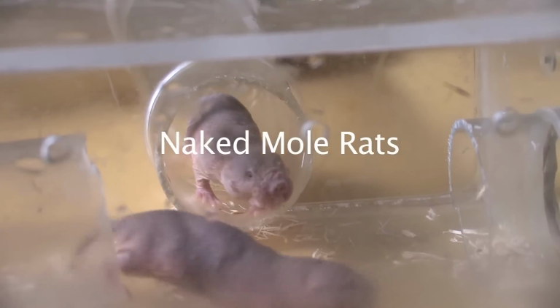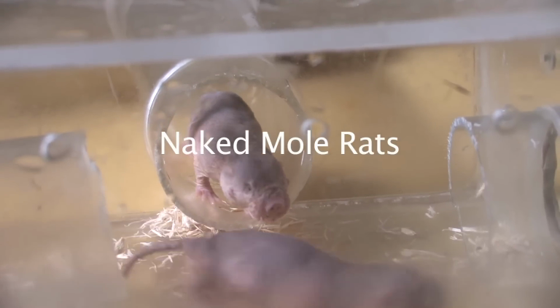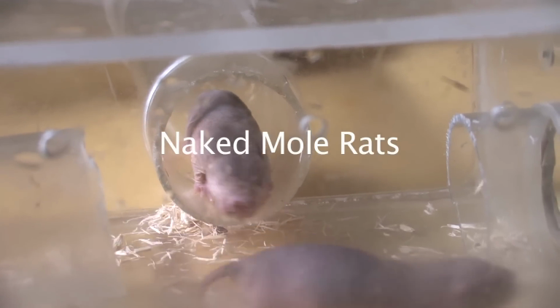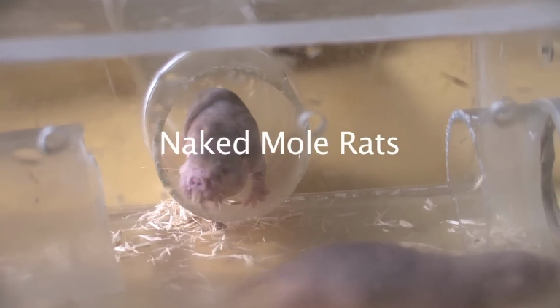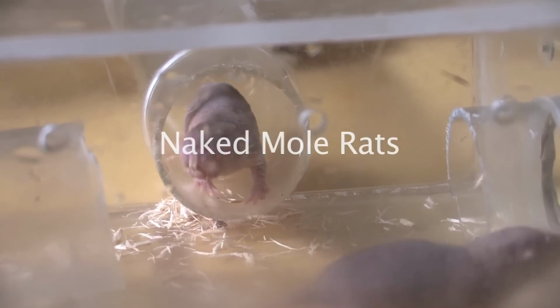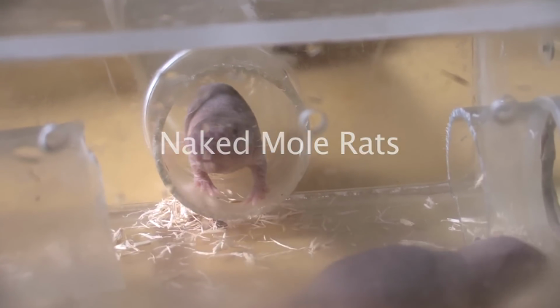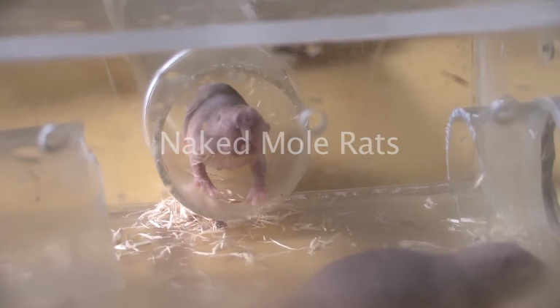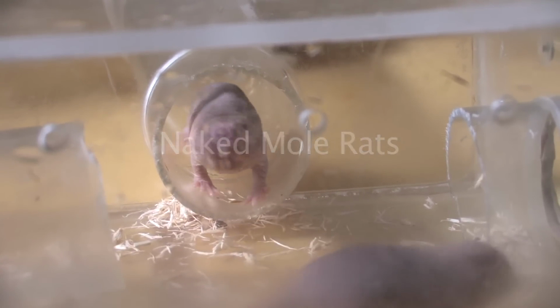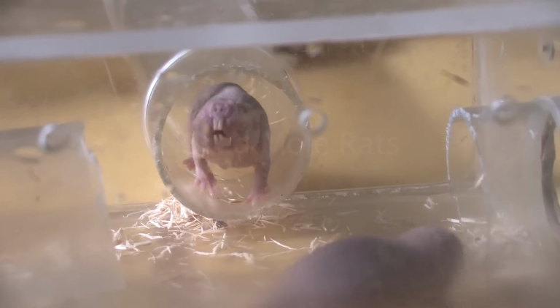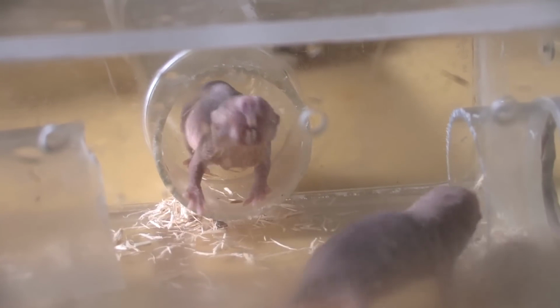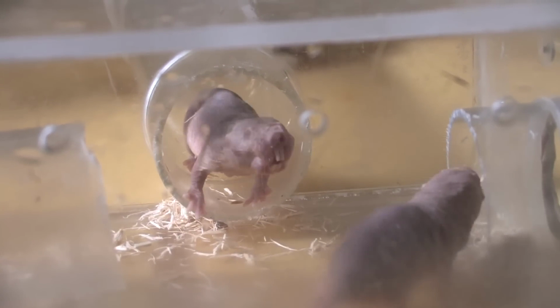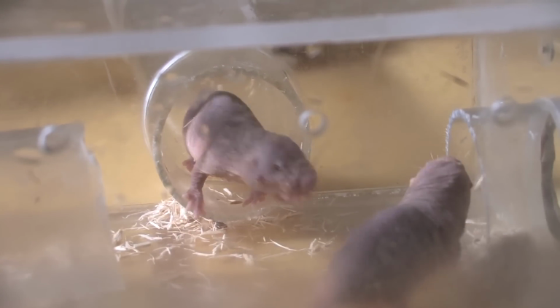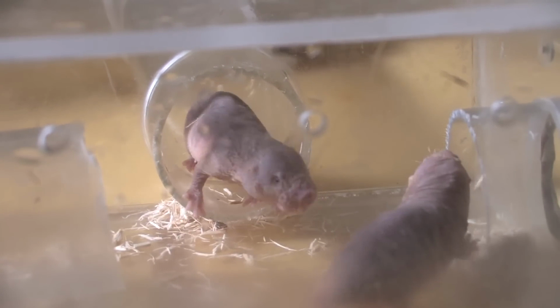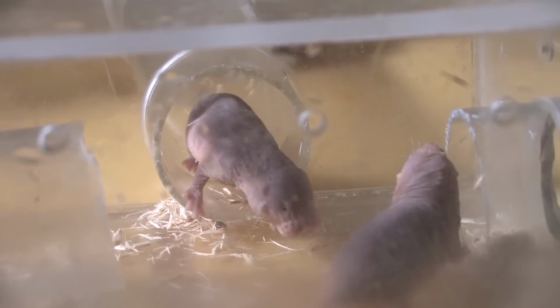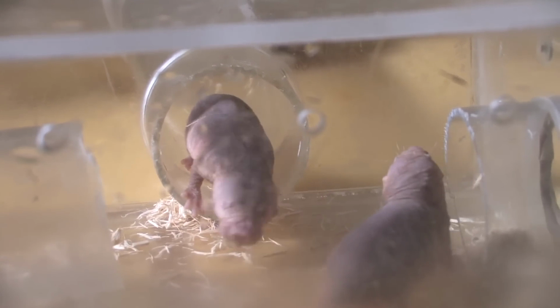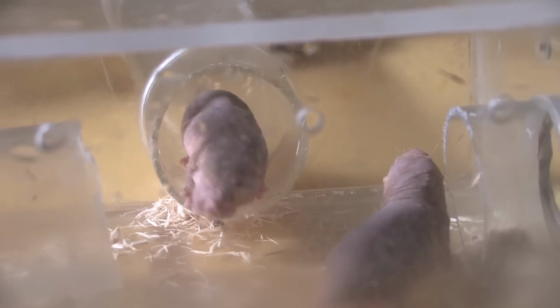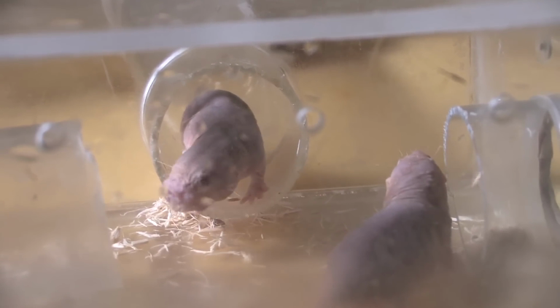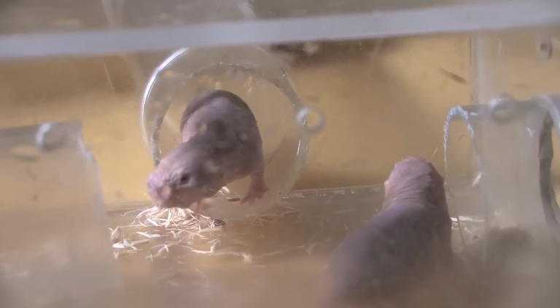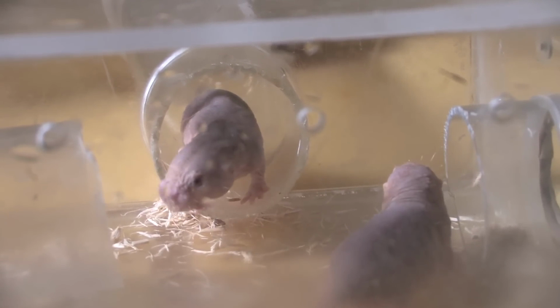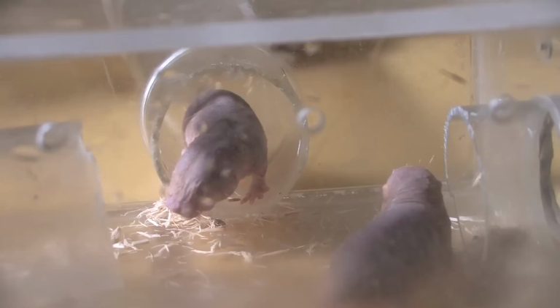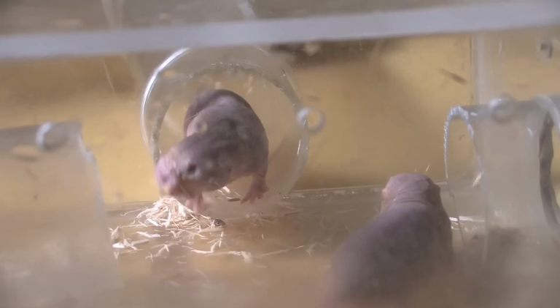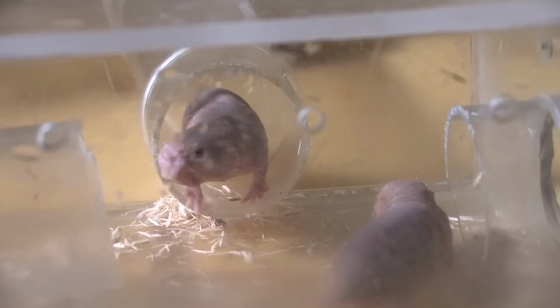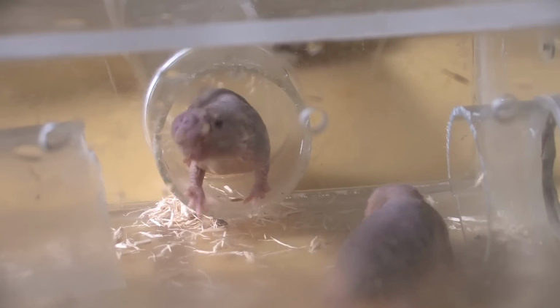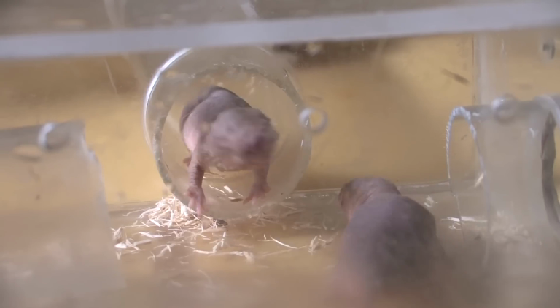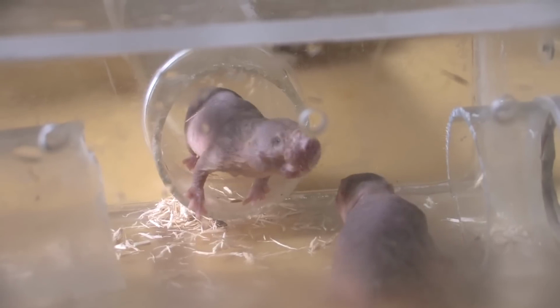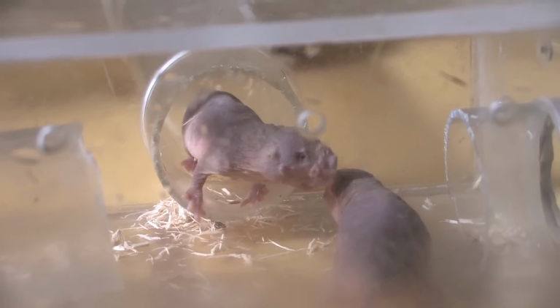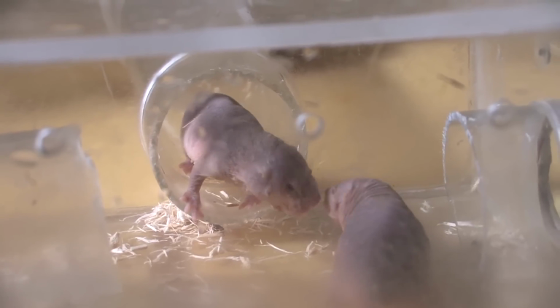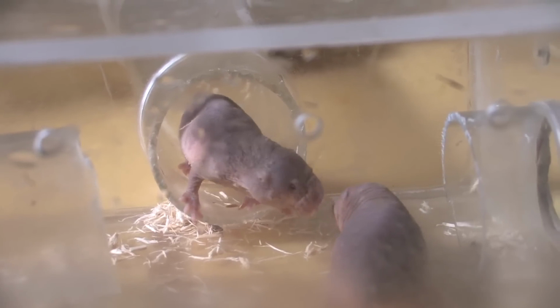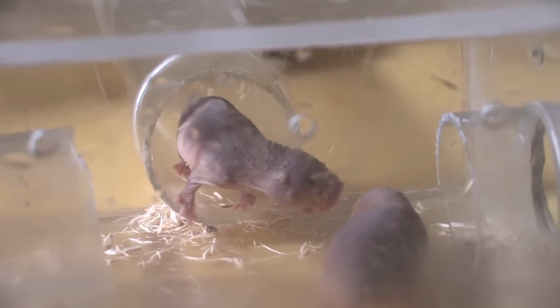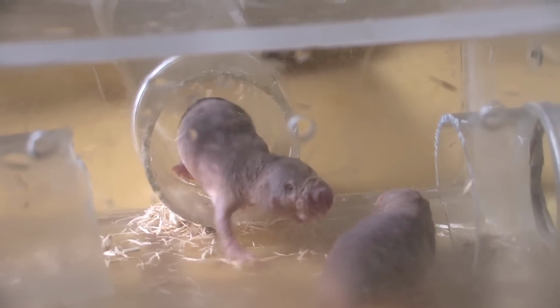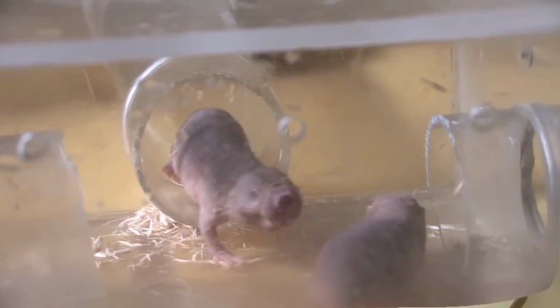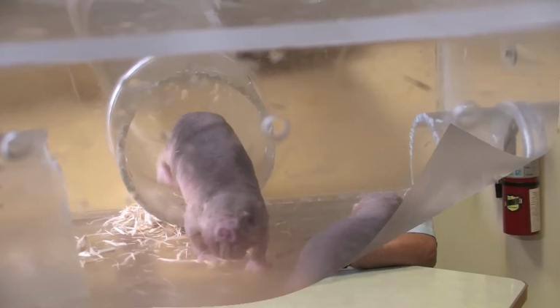I've studied the animal that I'm going to talk to you about today, the naked mole rat, for 29 years.